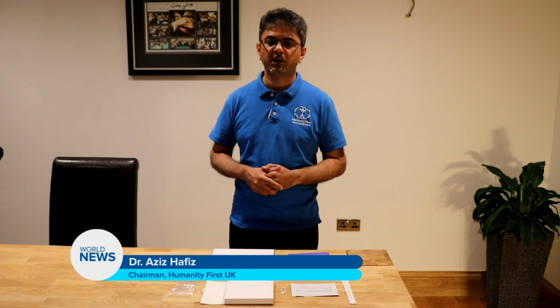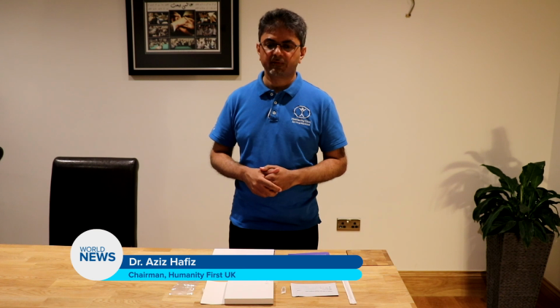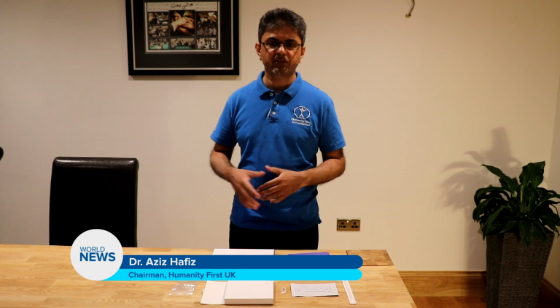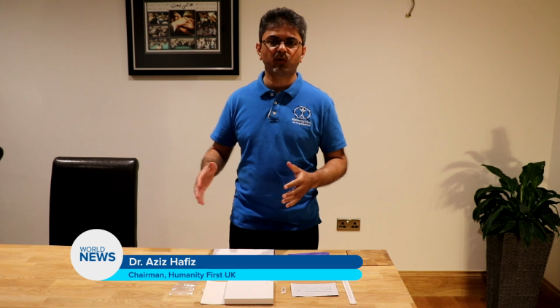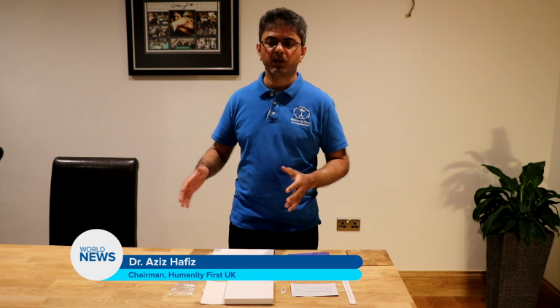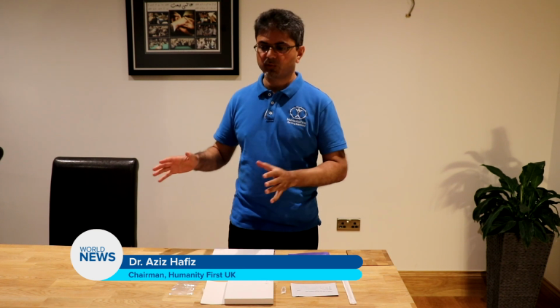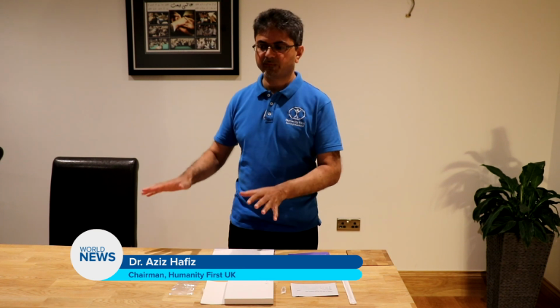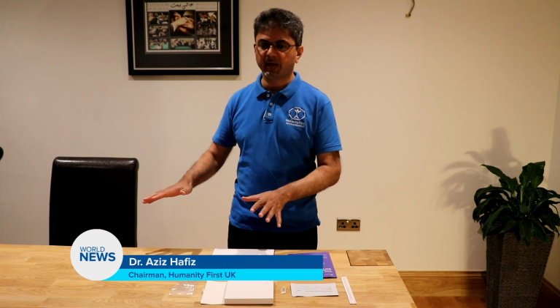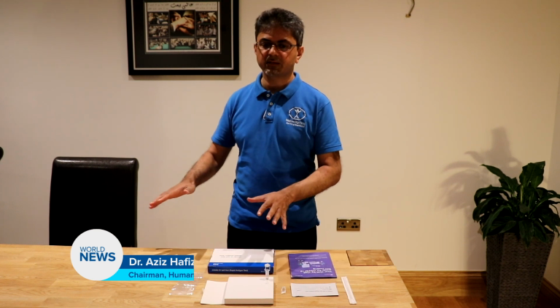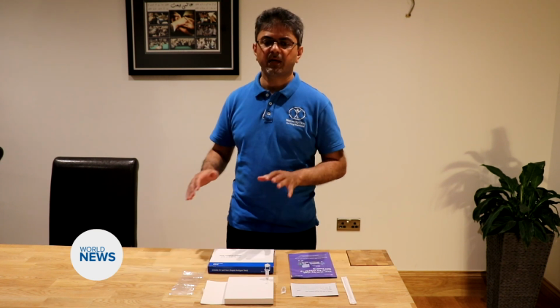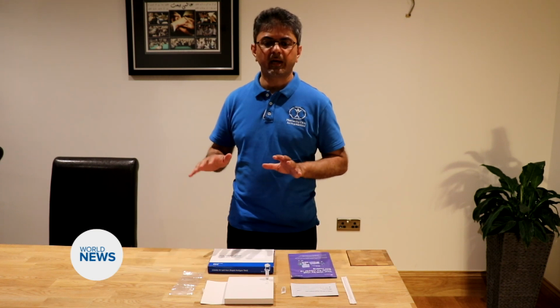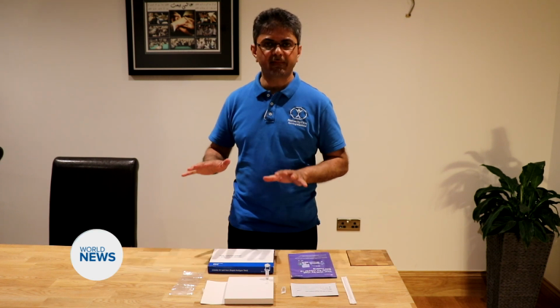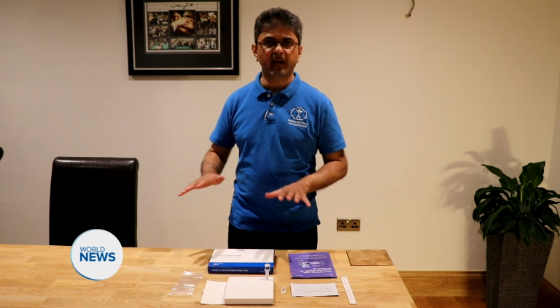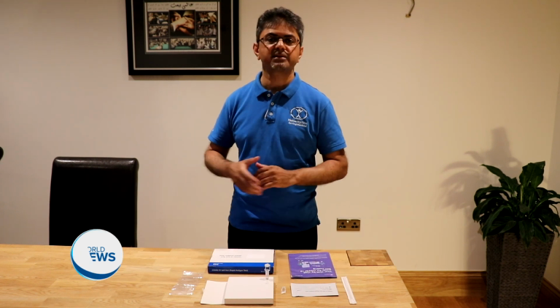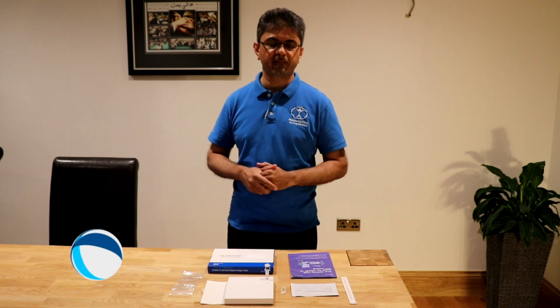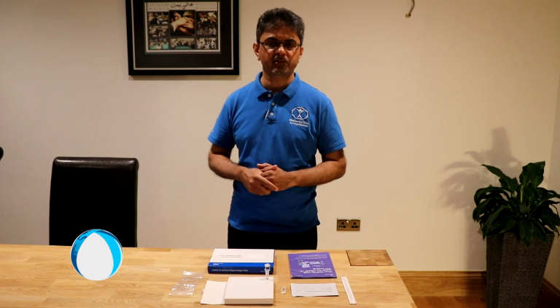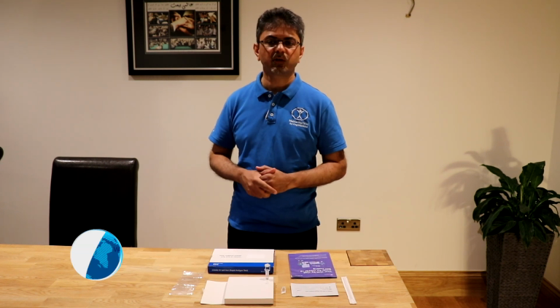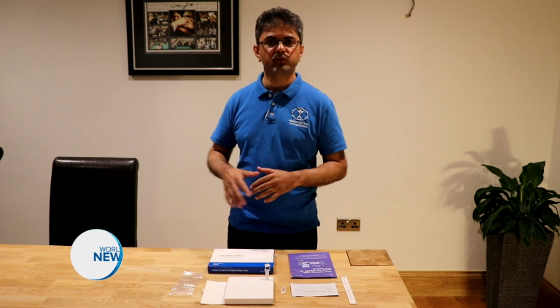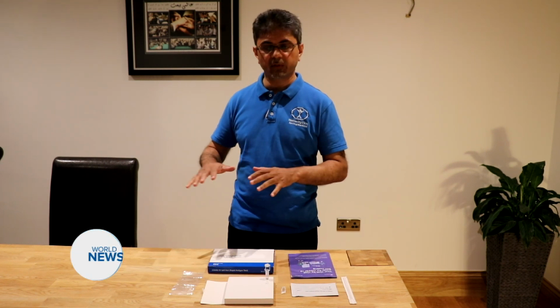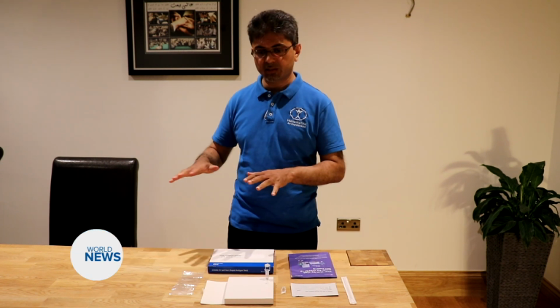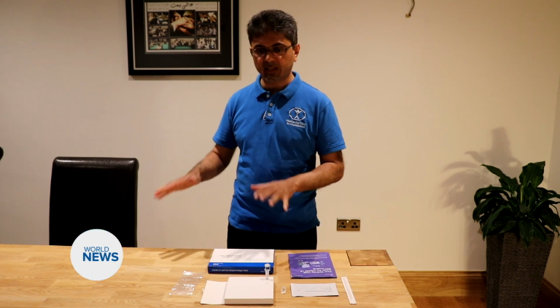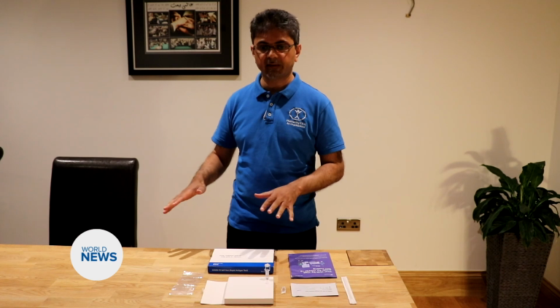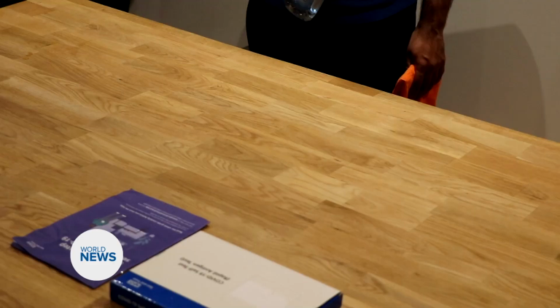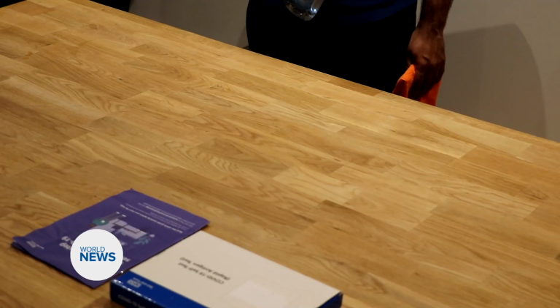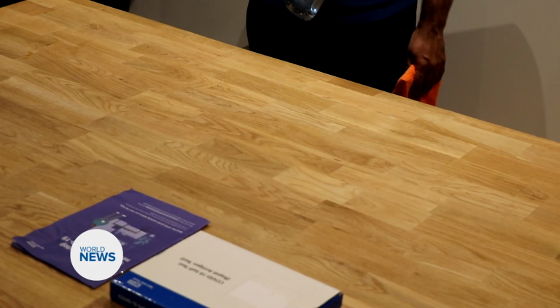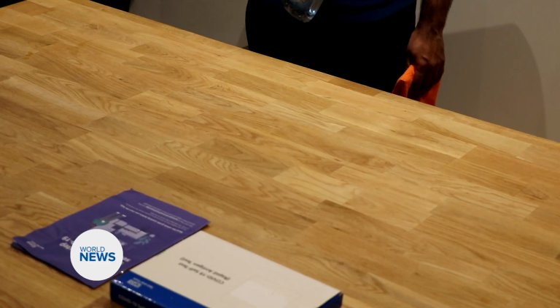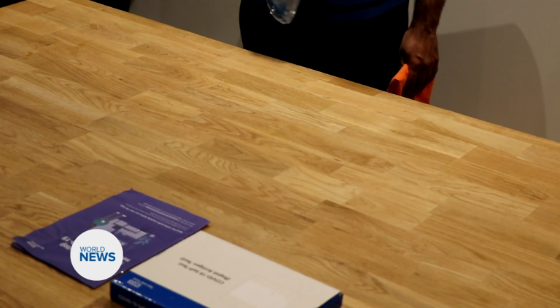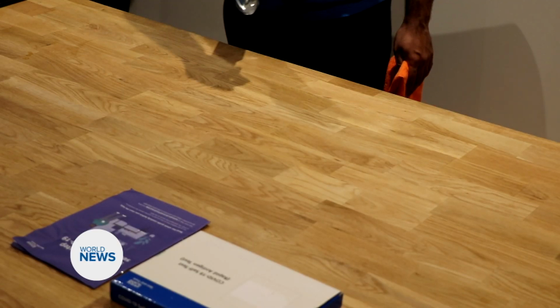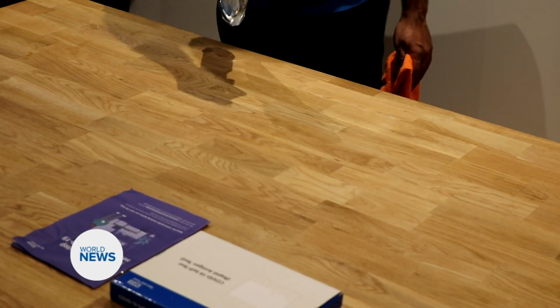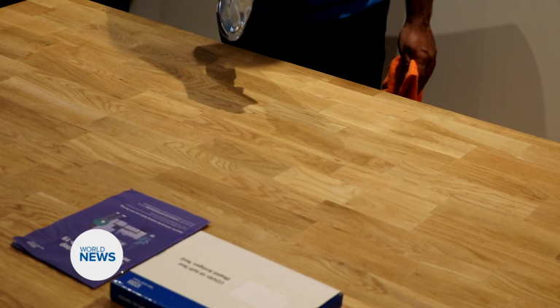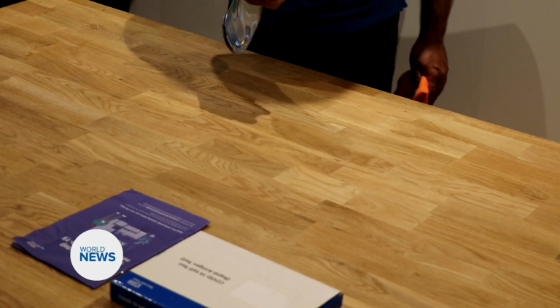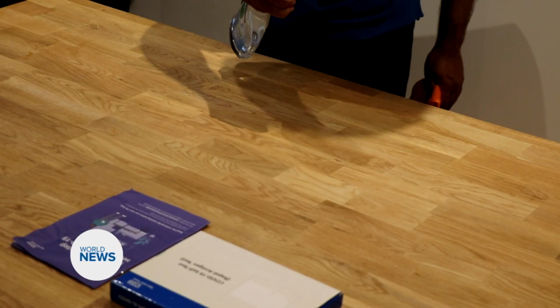First of all we need to find a flat surface which we need to clear and then clean with some disinfectant.